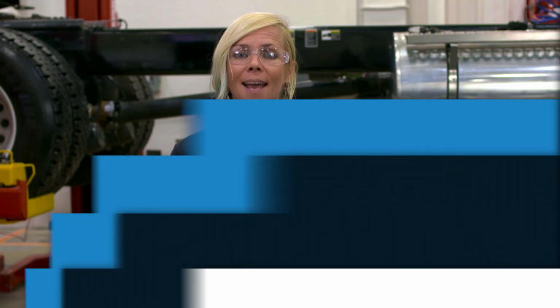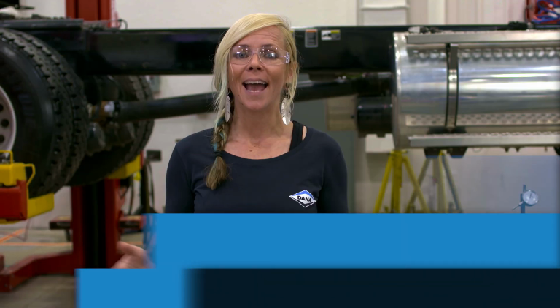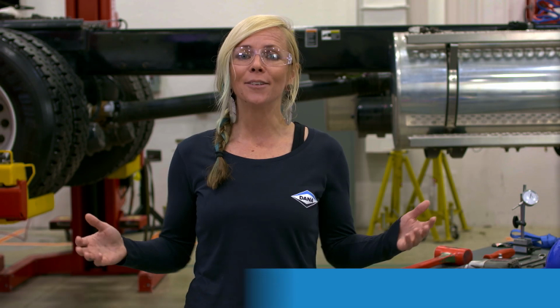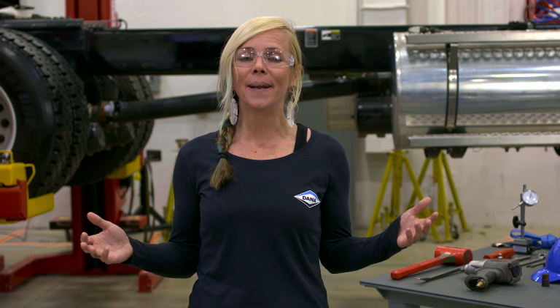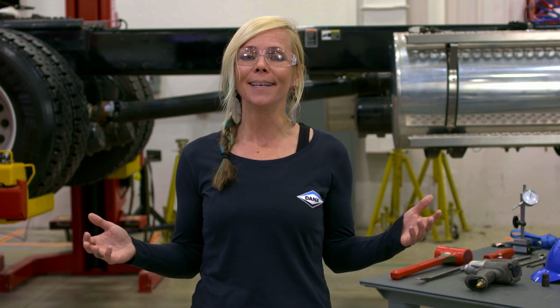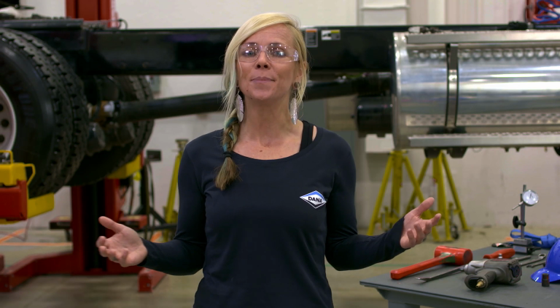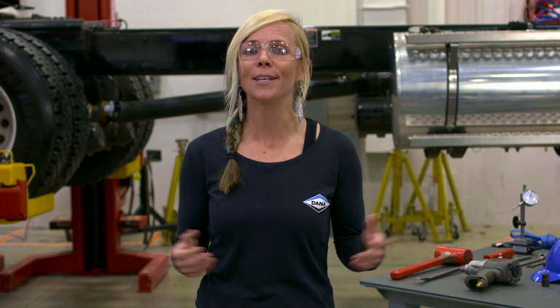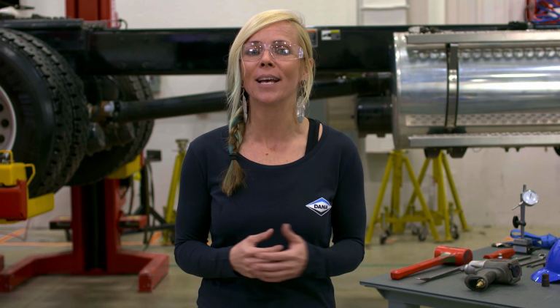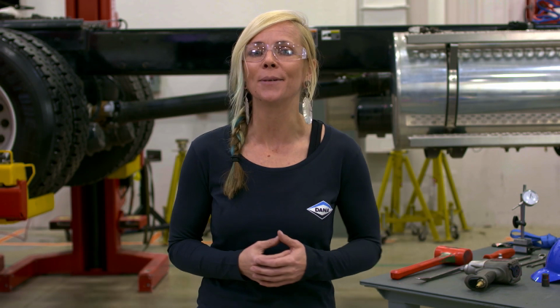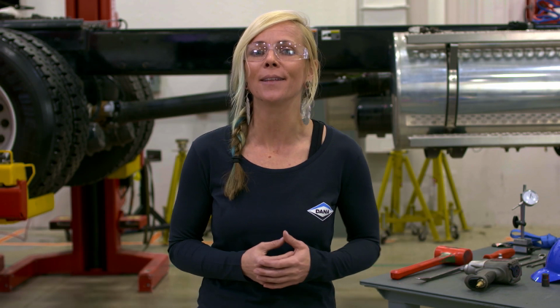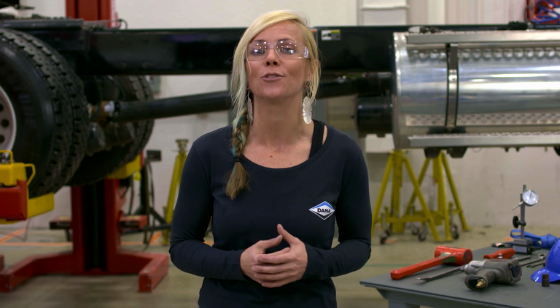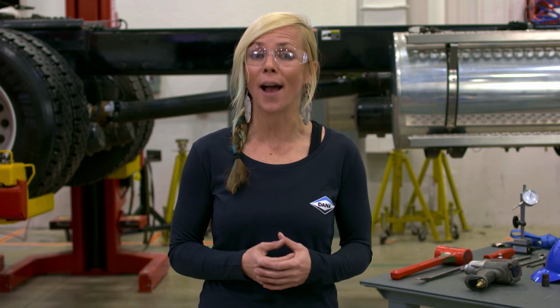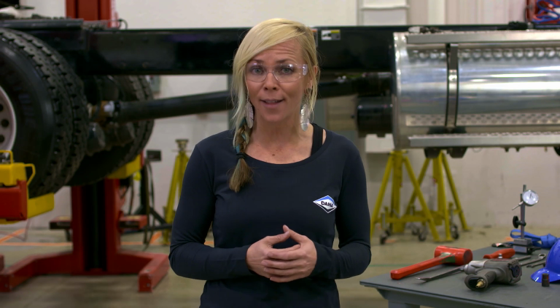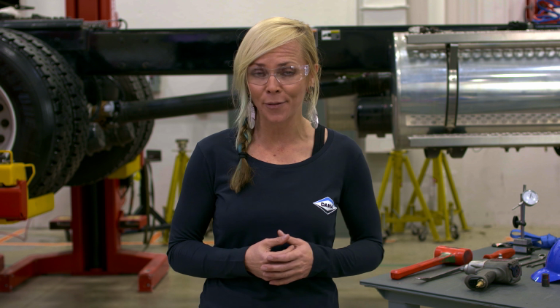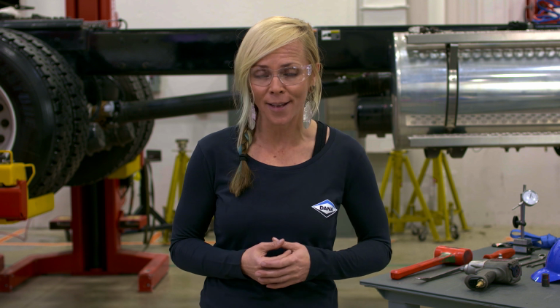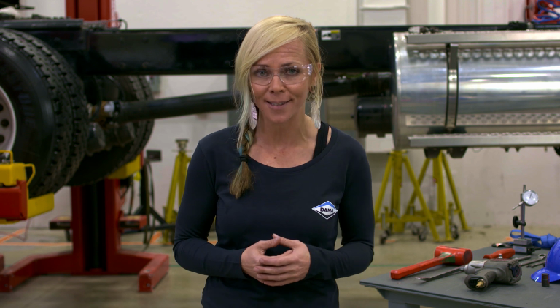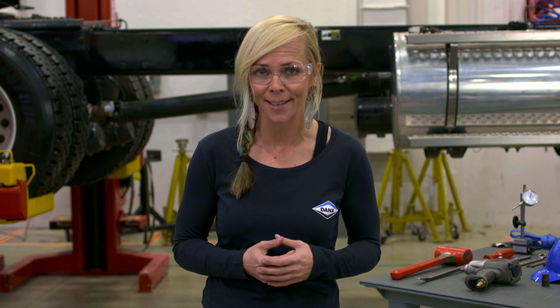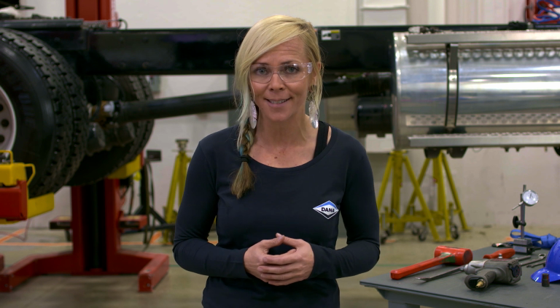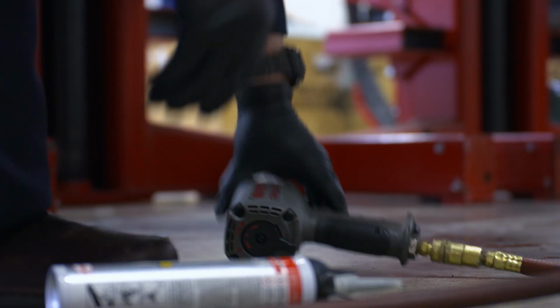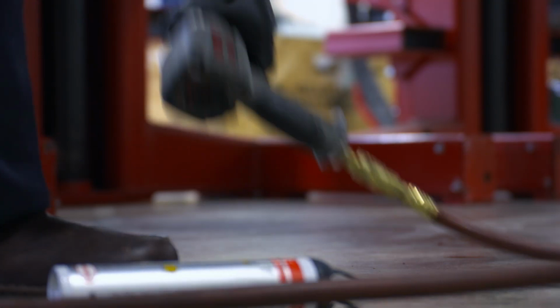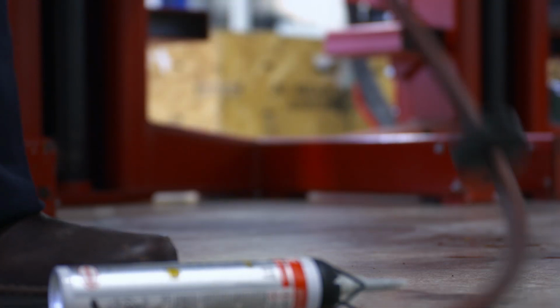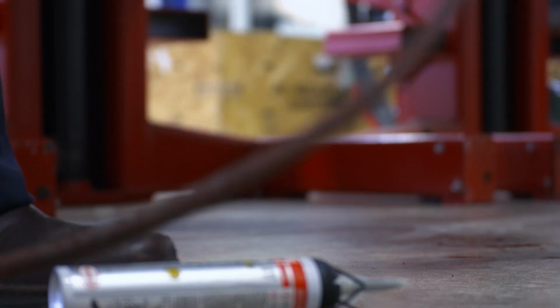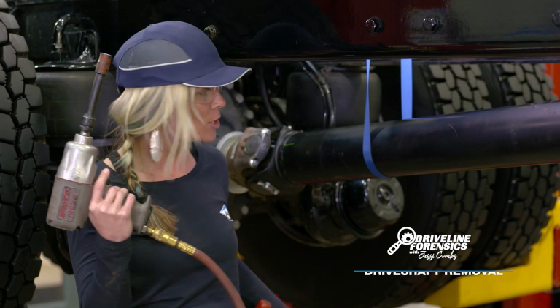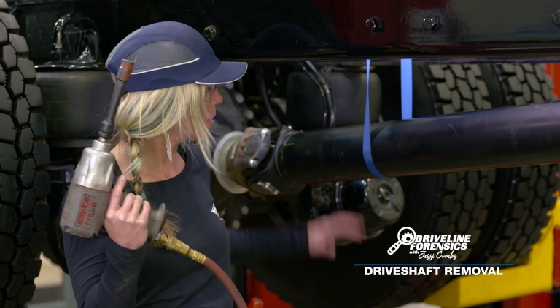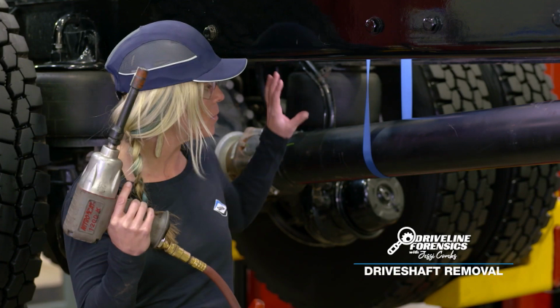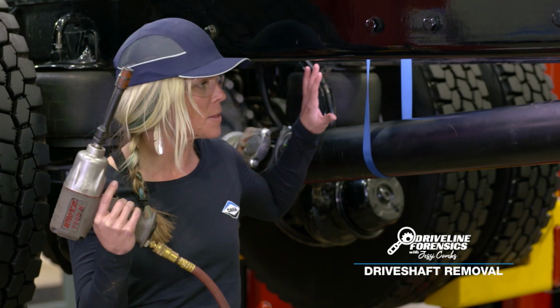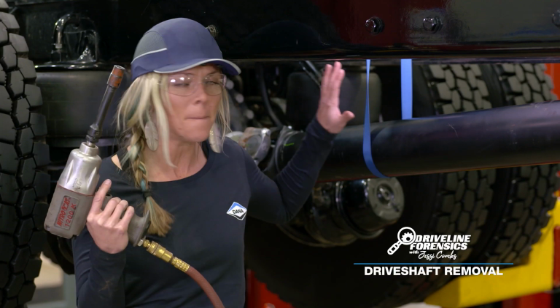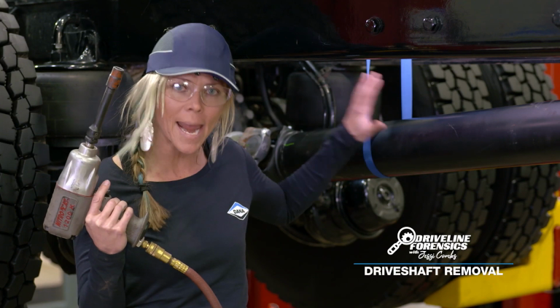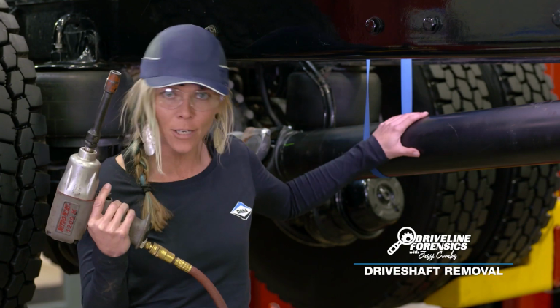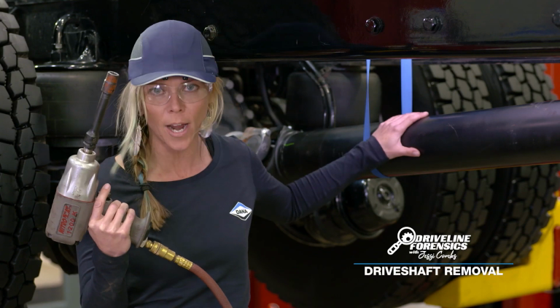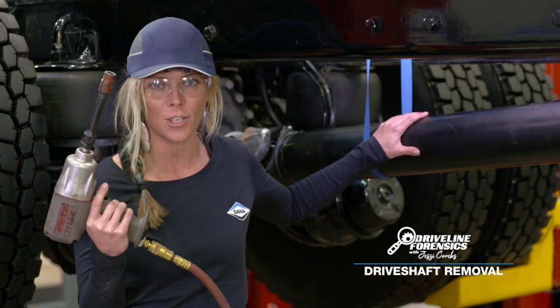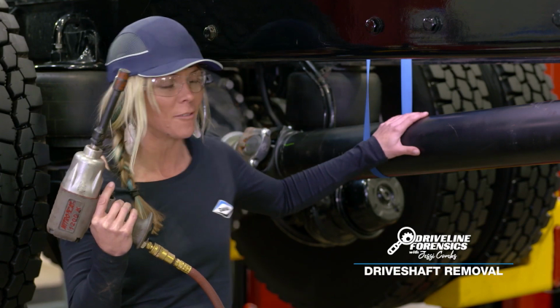Hey everybody! It's me, Jessie, with the Driveline Forensics. I'm going to start by removing the main driveshaft.